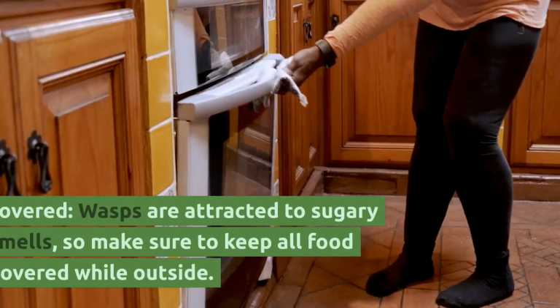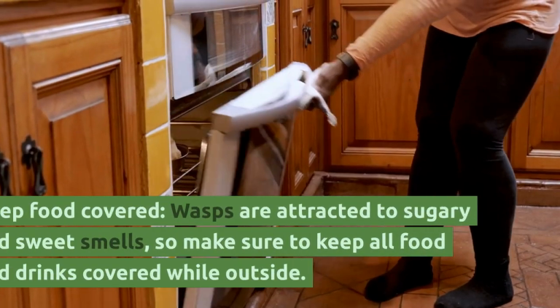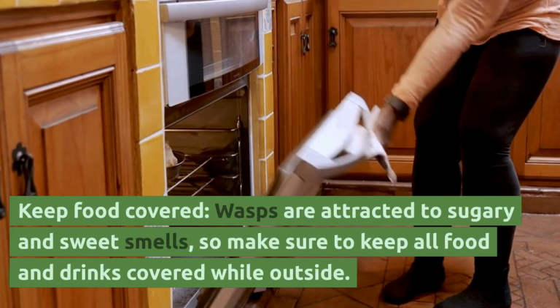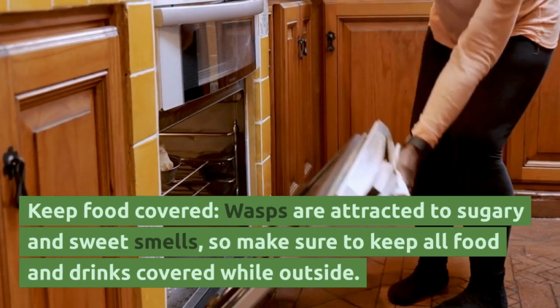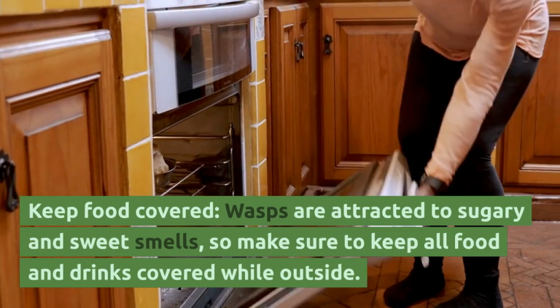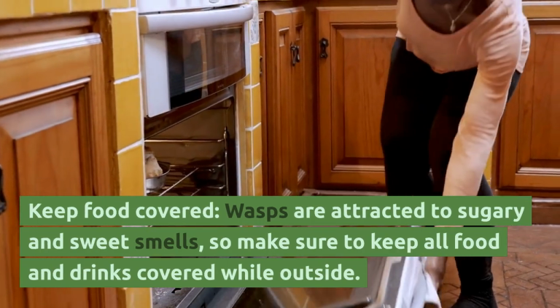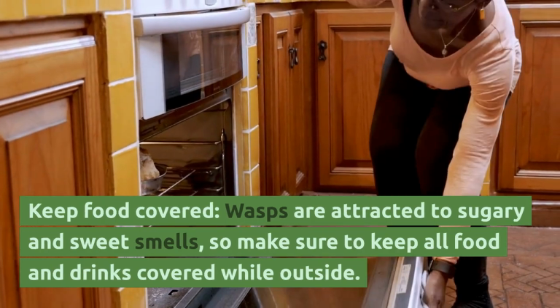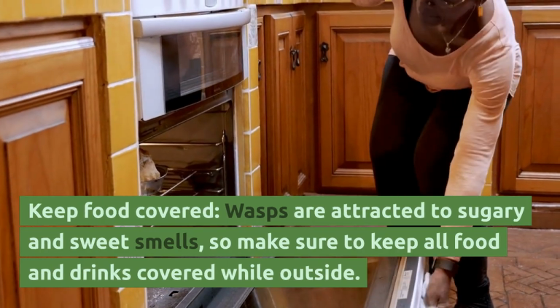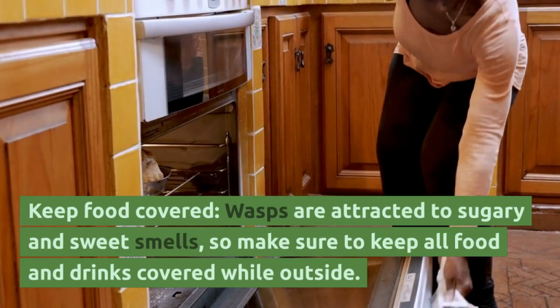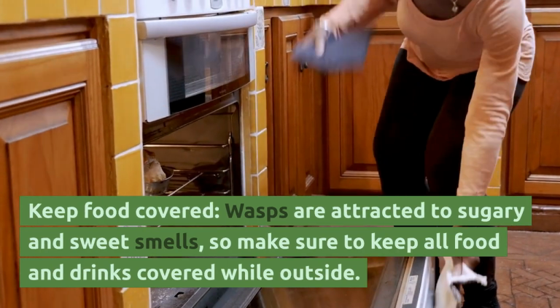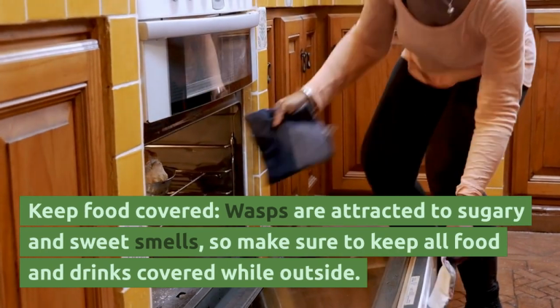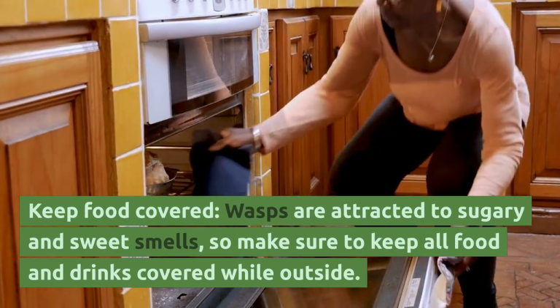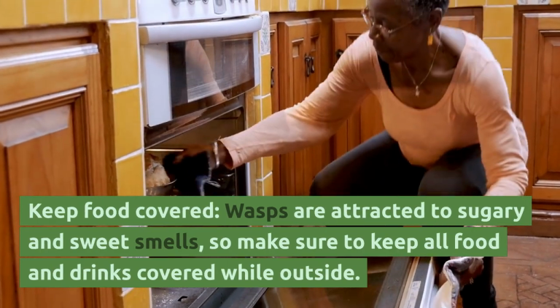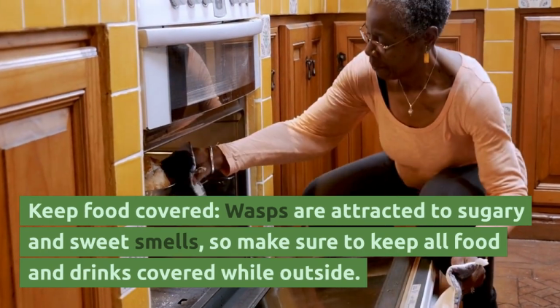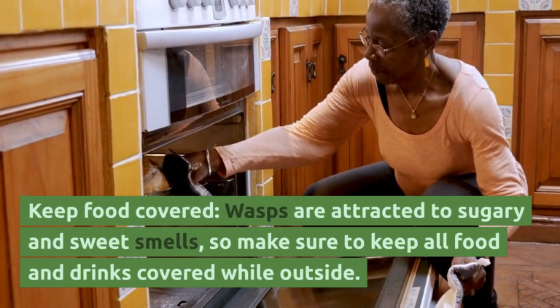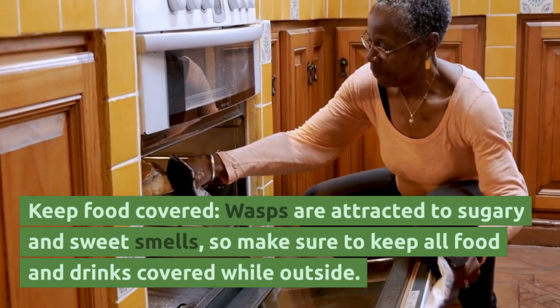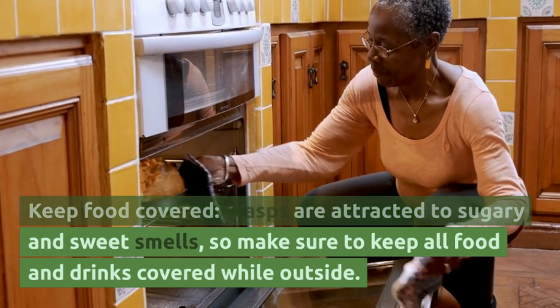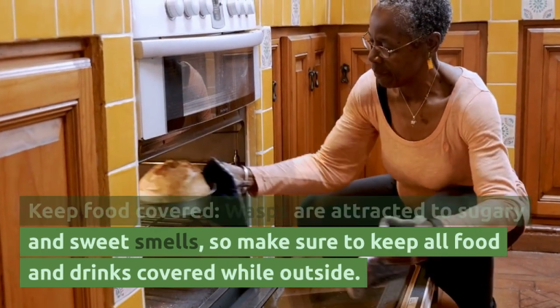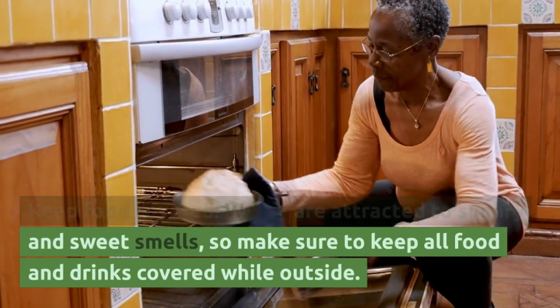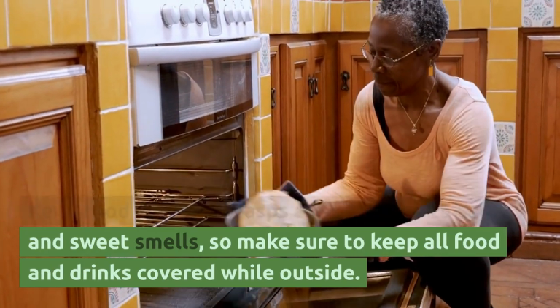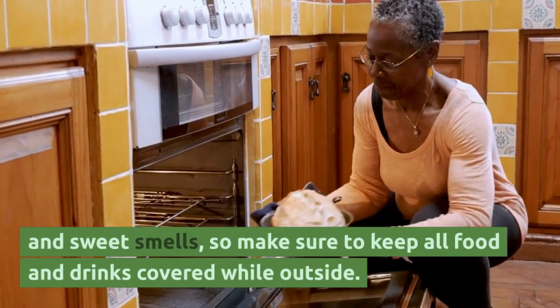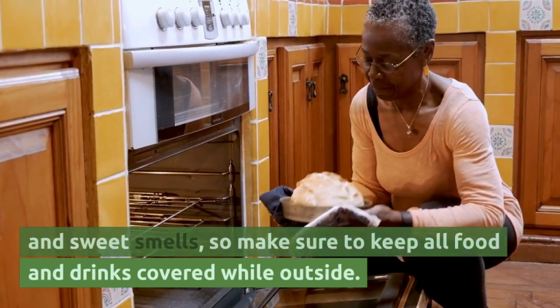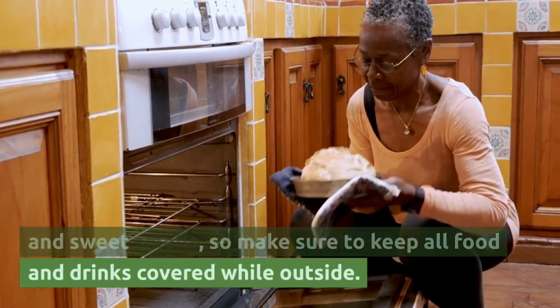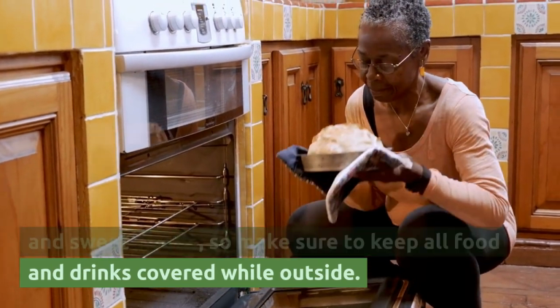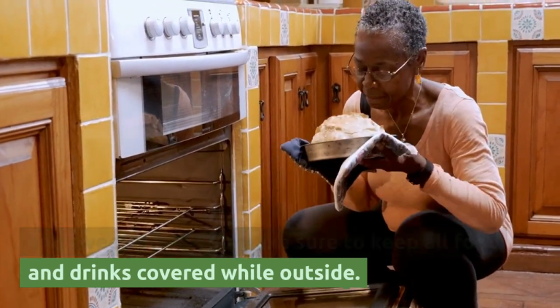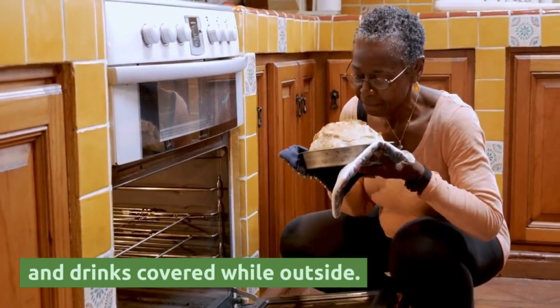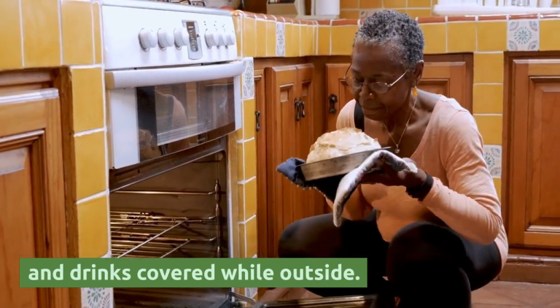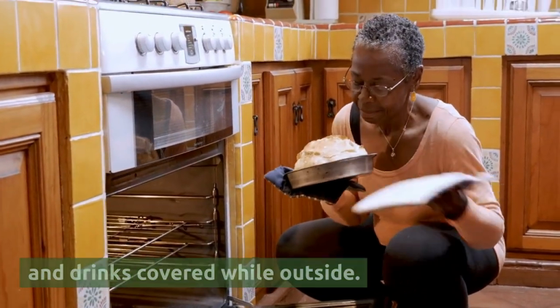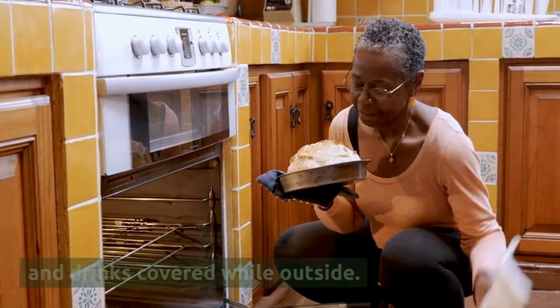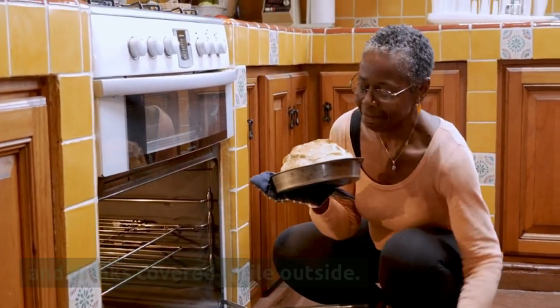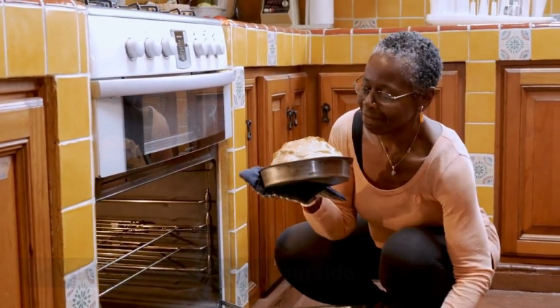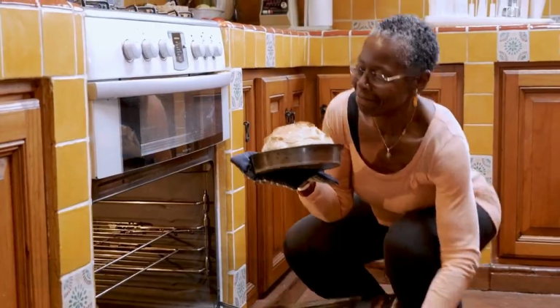Keep food covered. Wasps are attracted to sugary and sweet smells, so make sure to keep all food and drinks covered while outside.